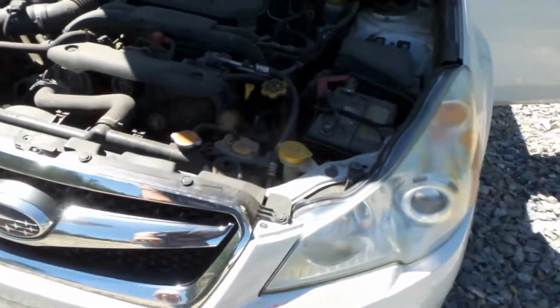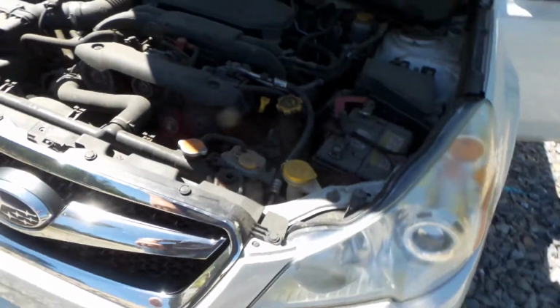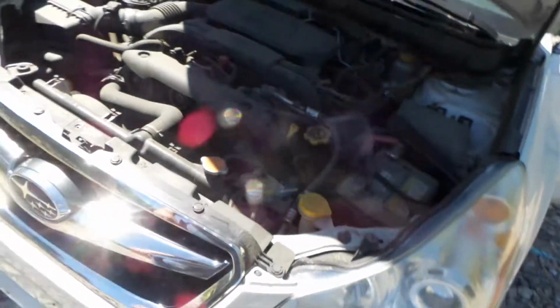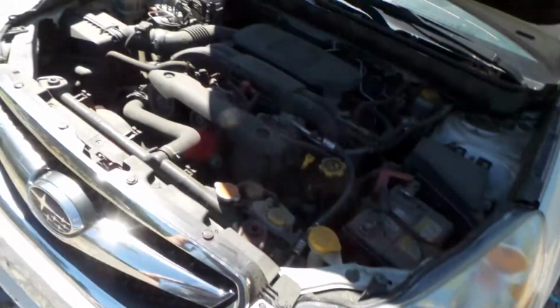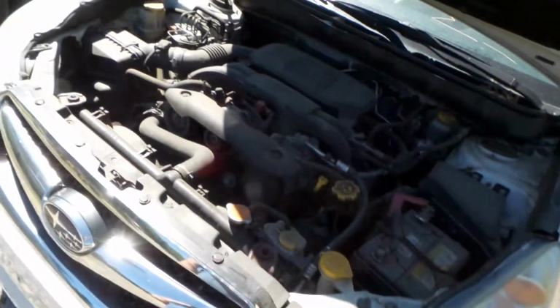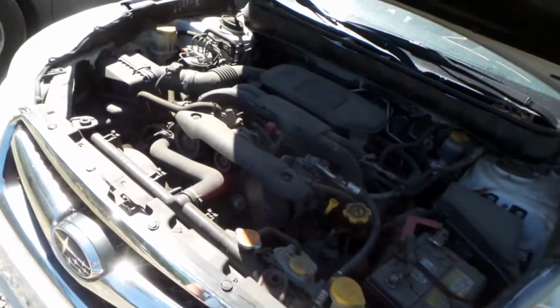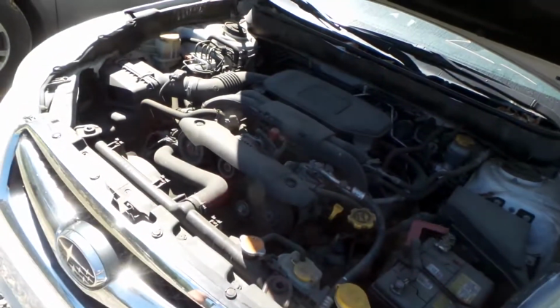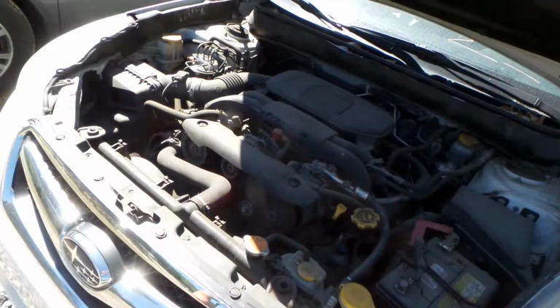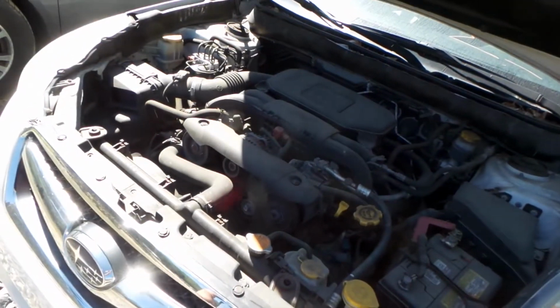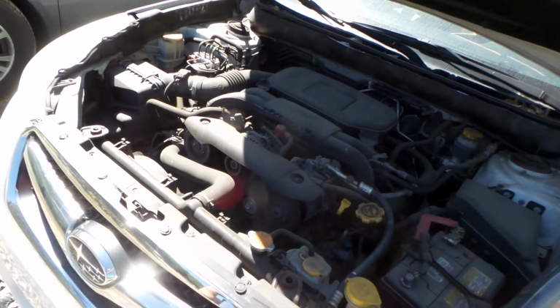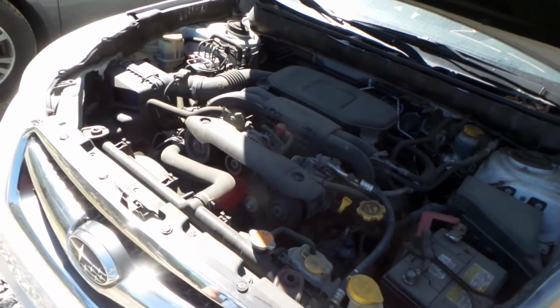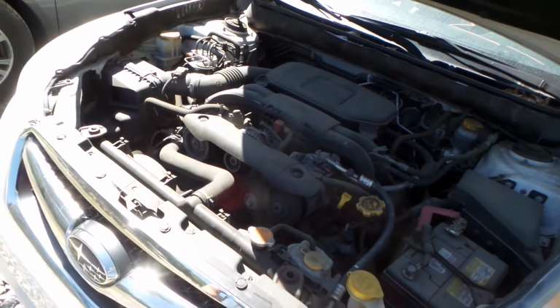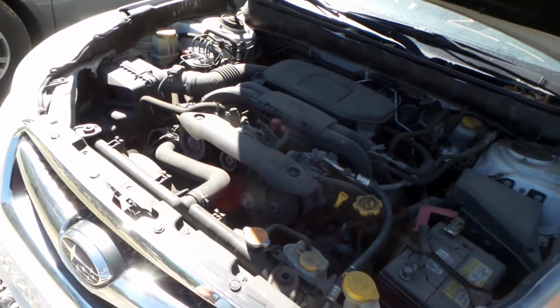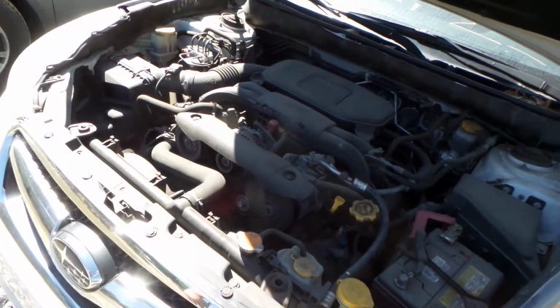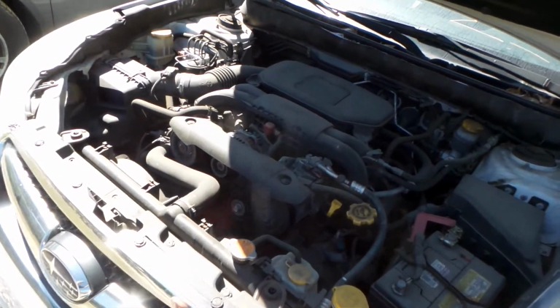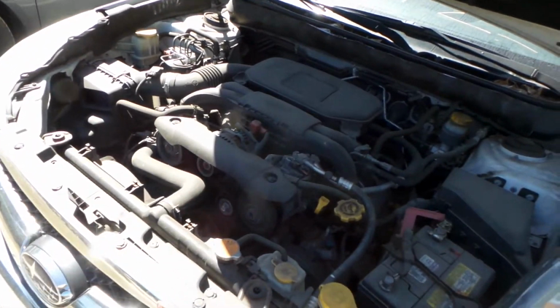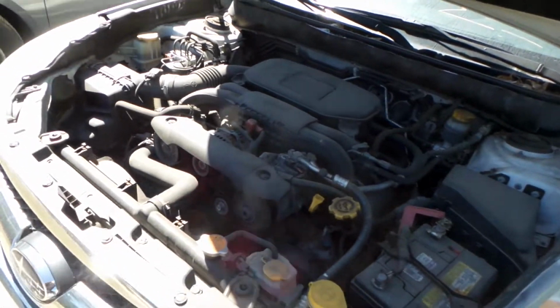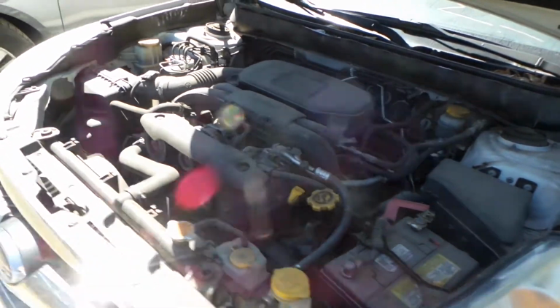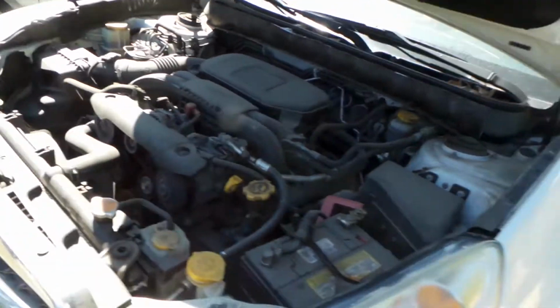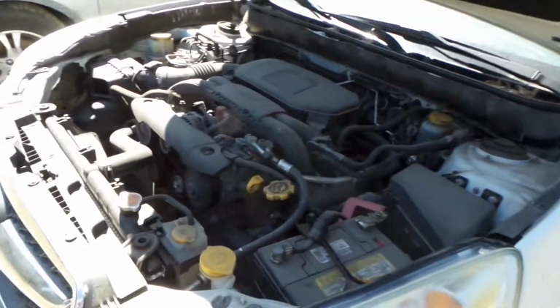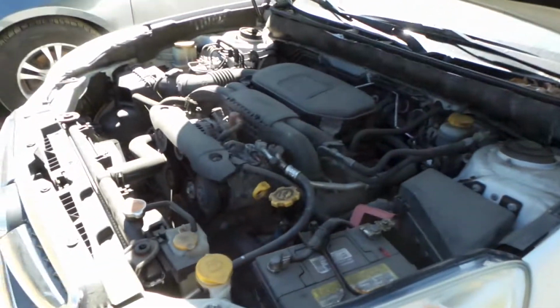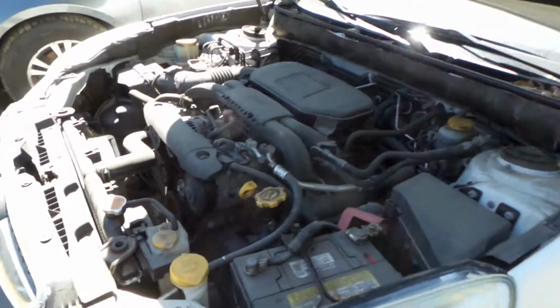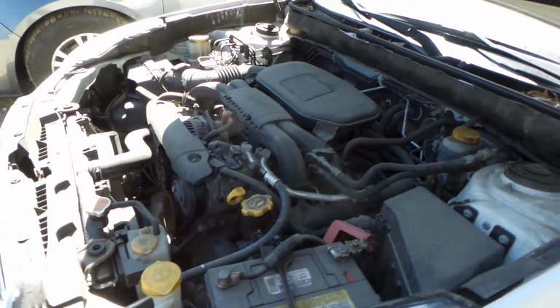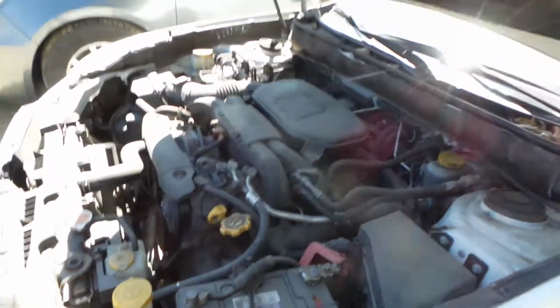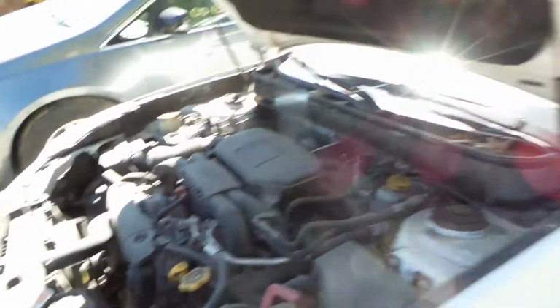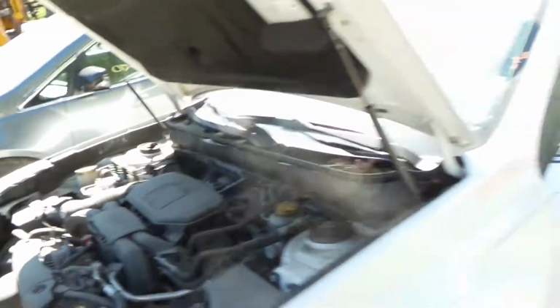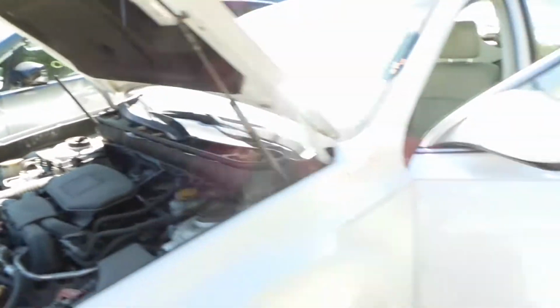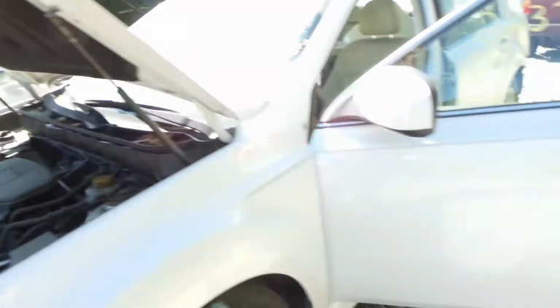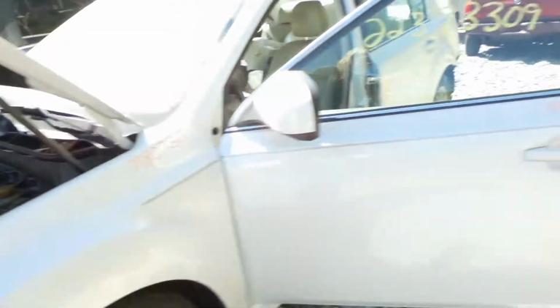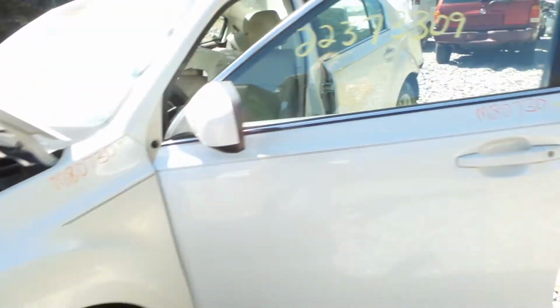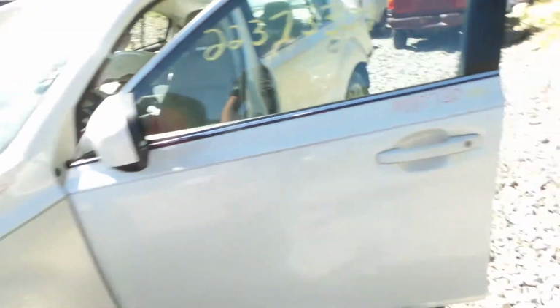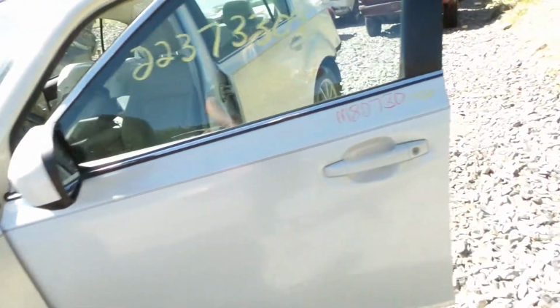2.5 liter engine that runs great. It's an all-wheel drive and an automatic. It has a mileage of 82,000.